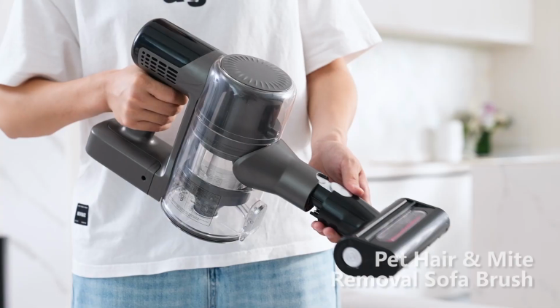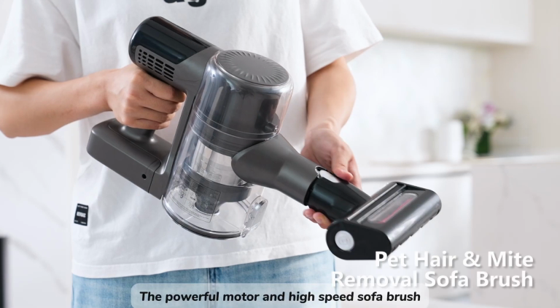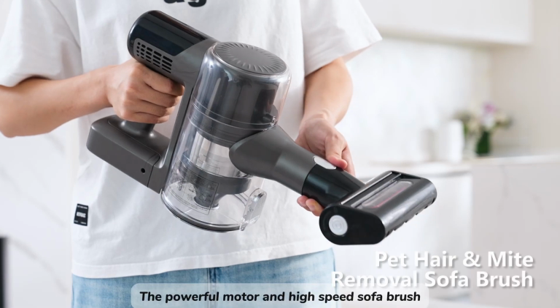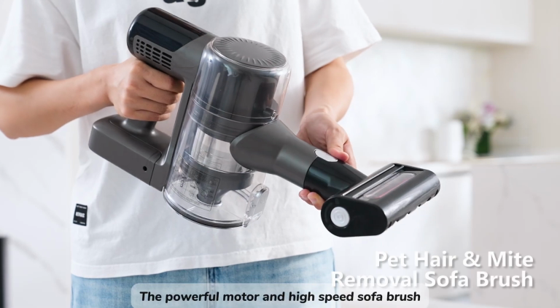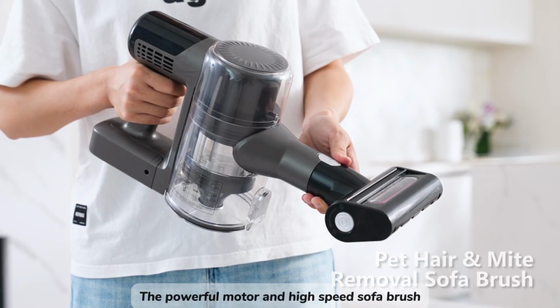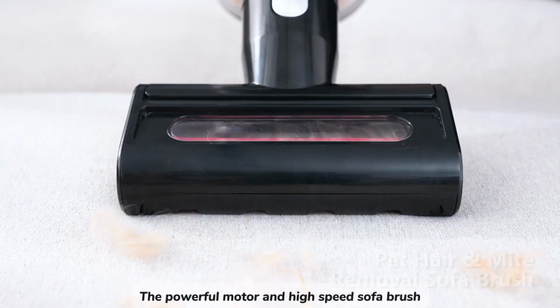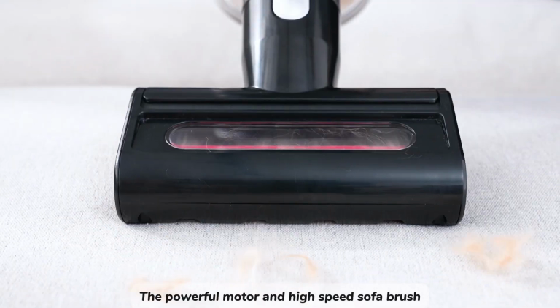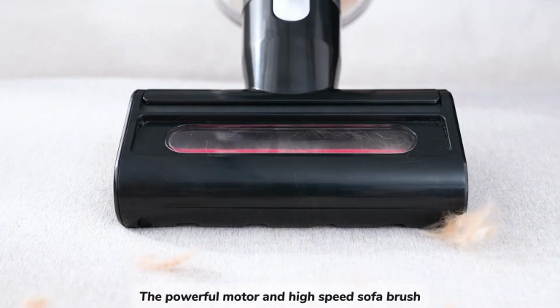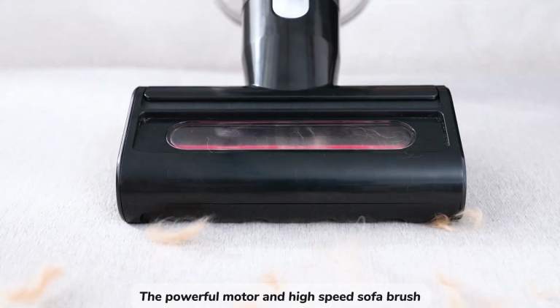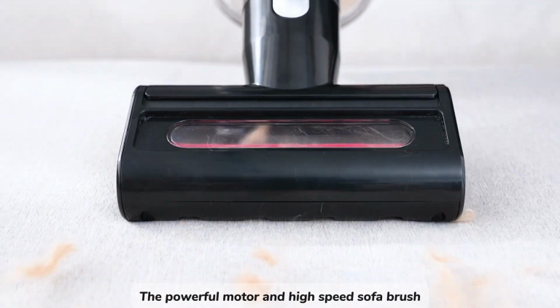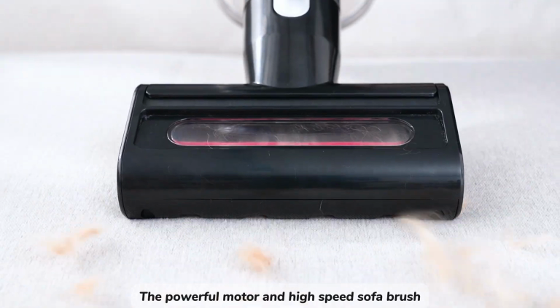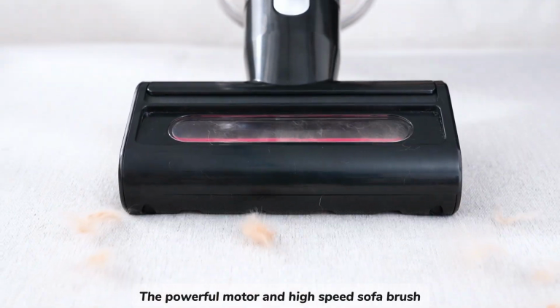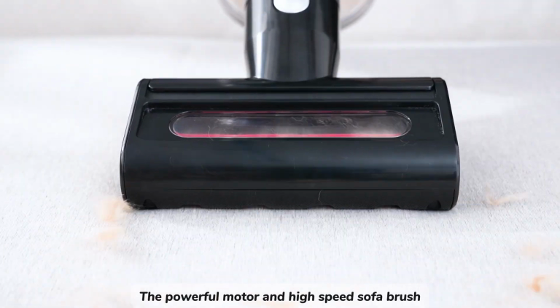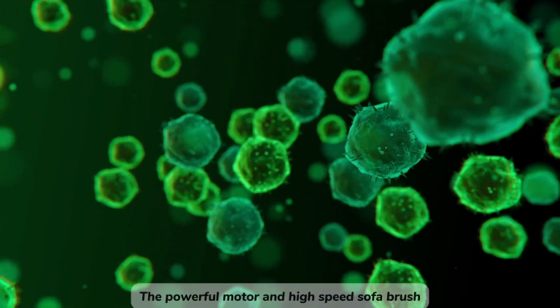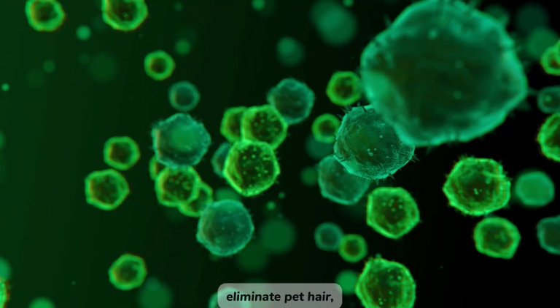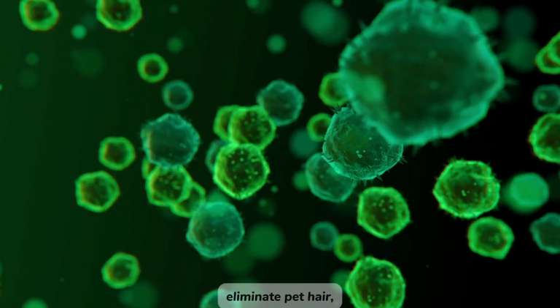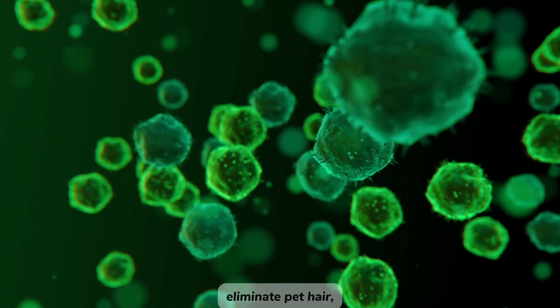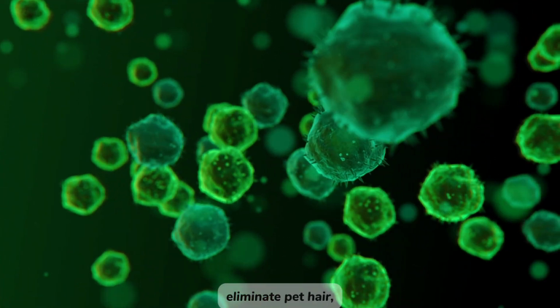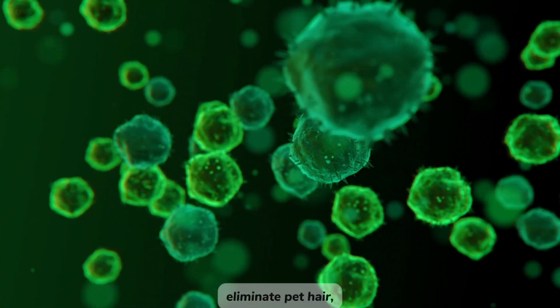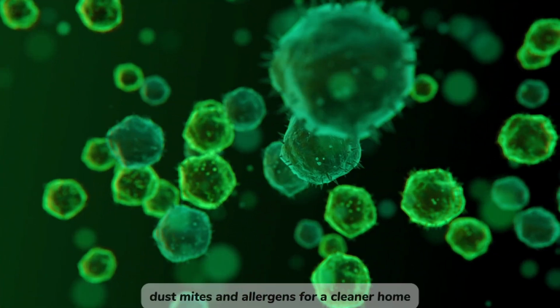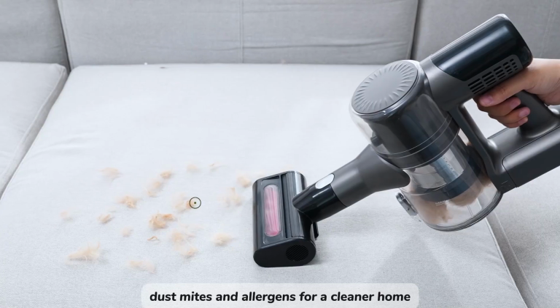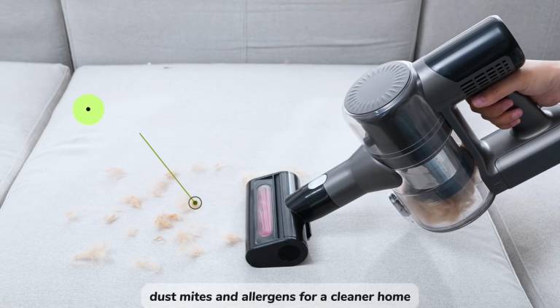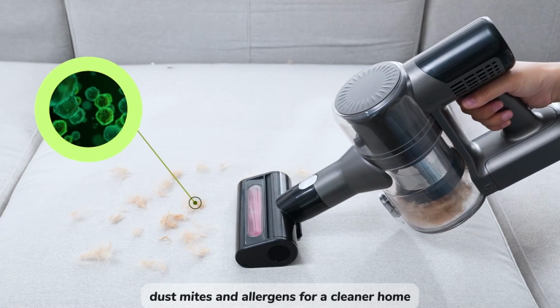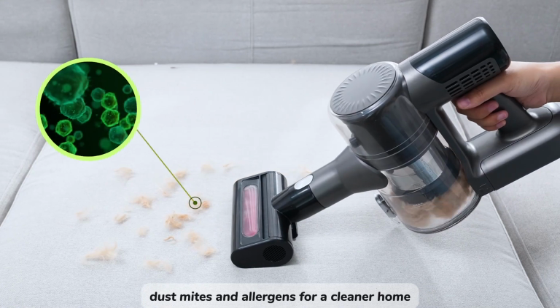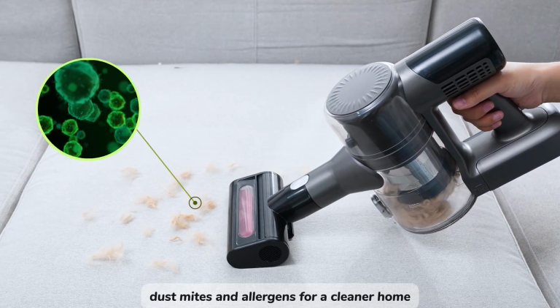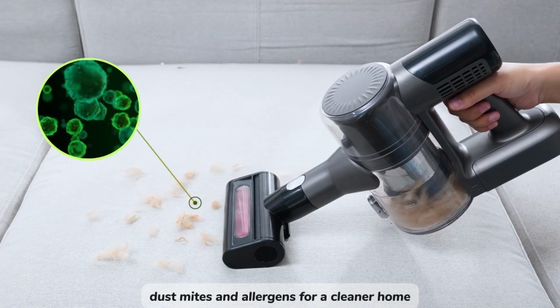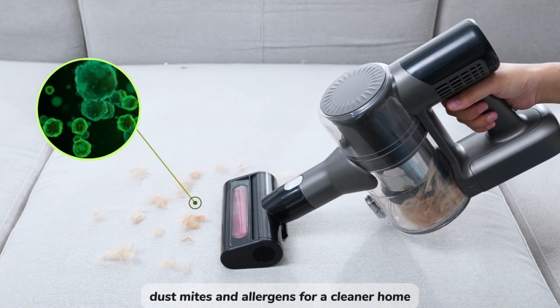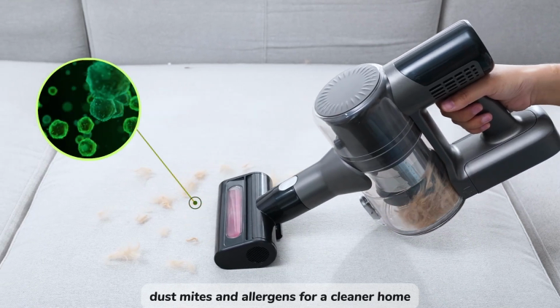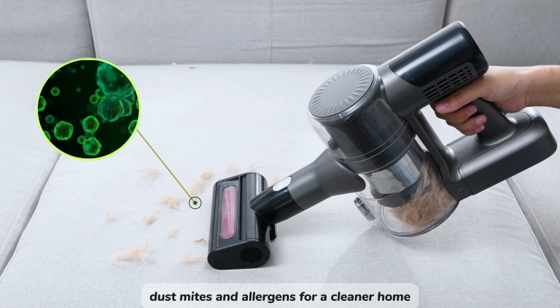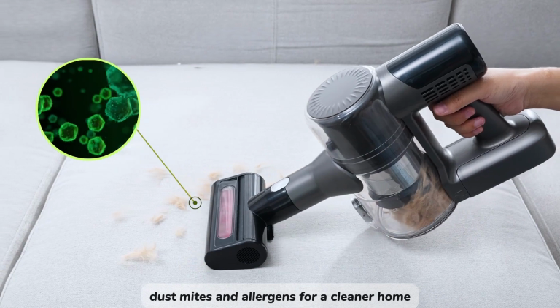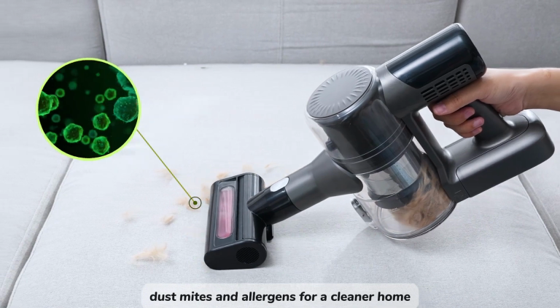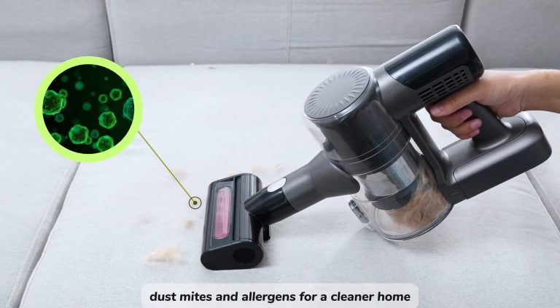The powerful motor and high-speed sofa brush eliminate pet hair, dust mites, and allergens for a cleaner home.